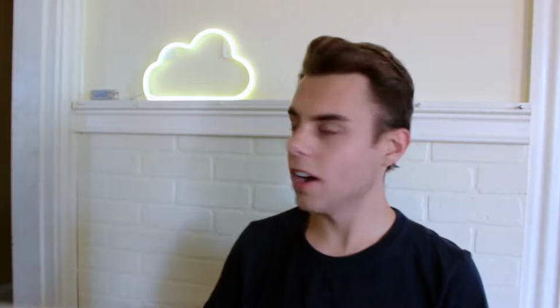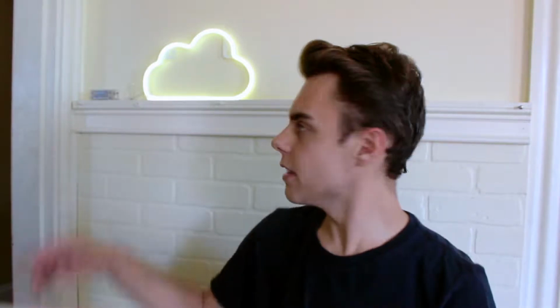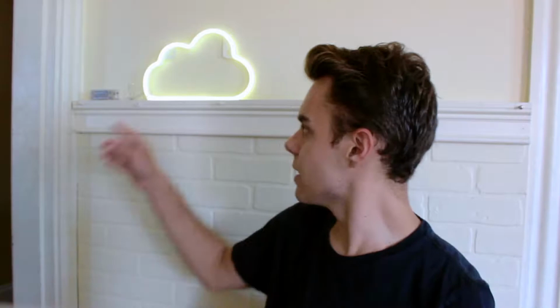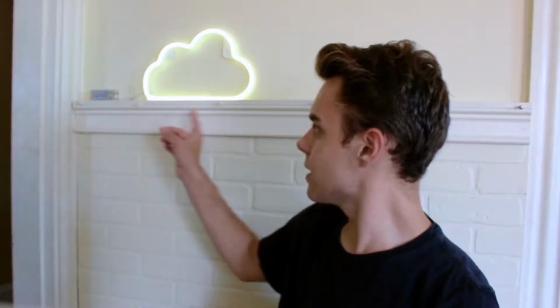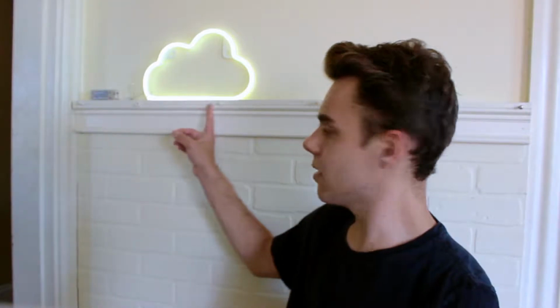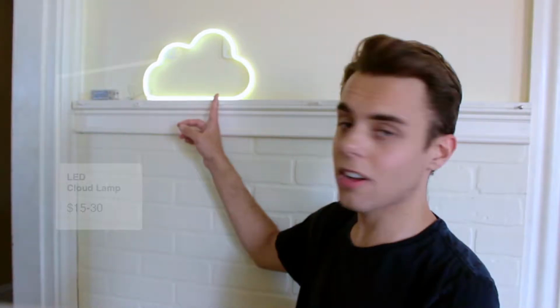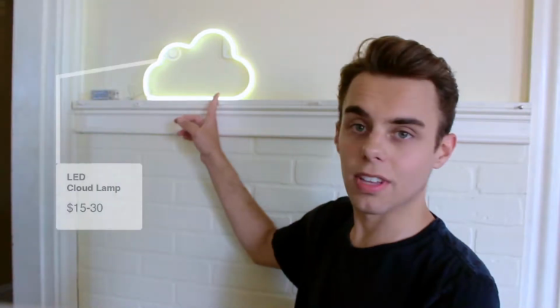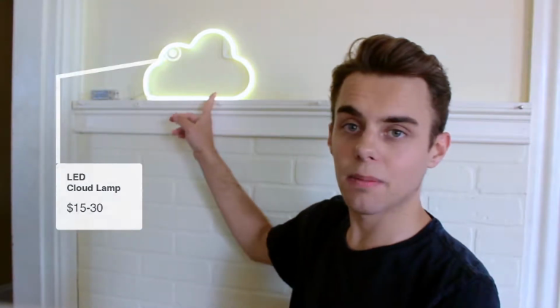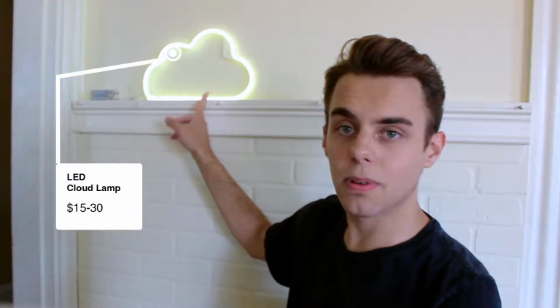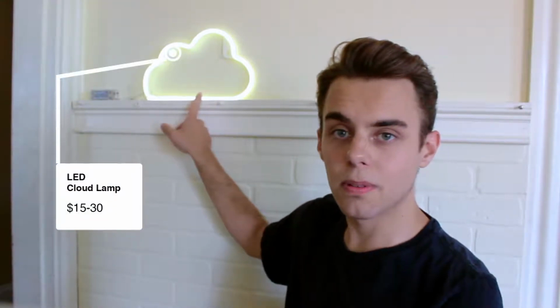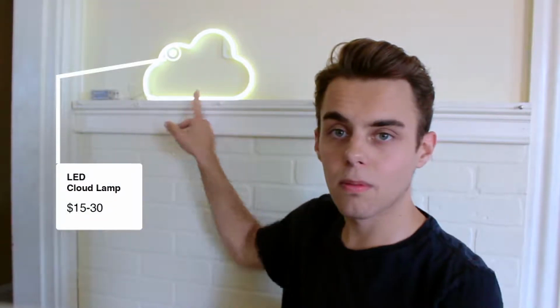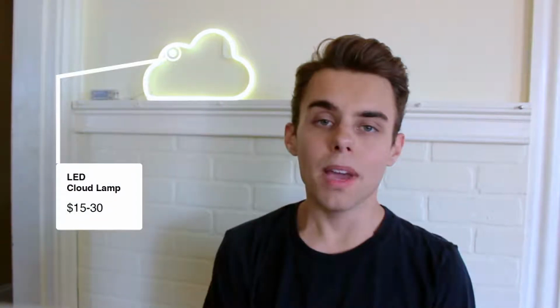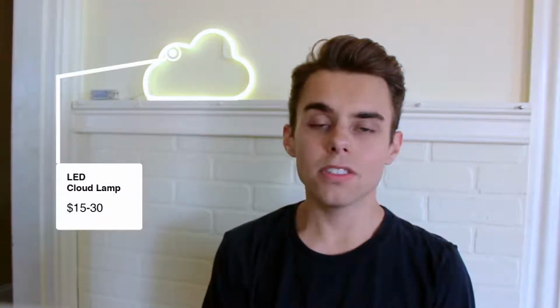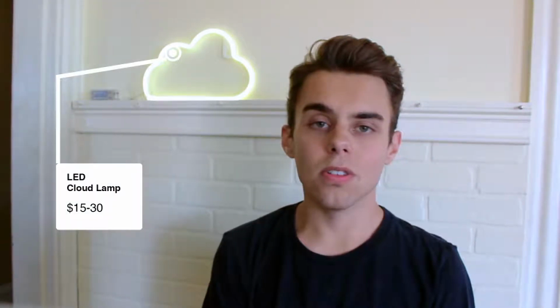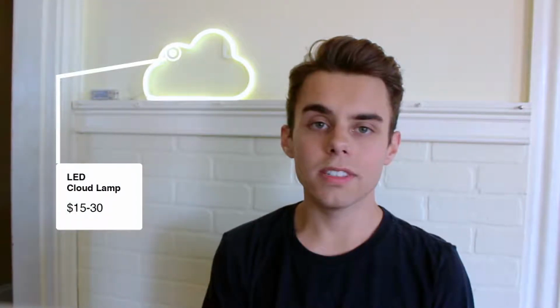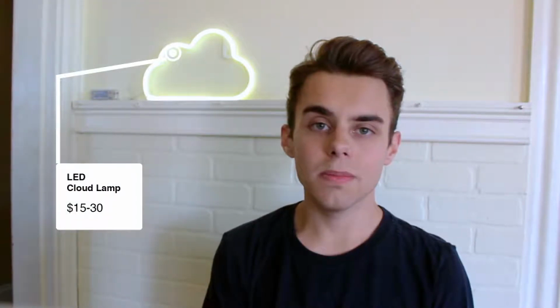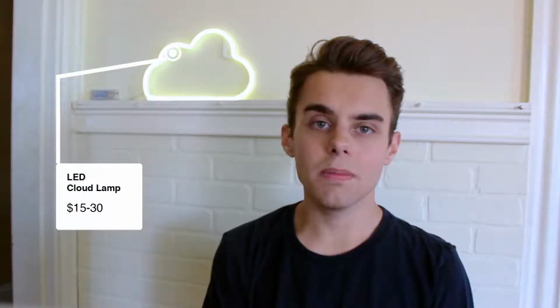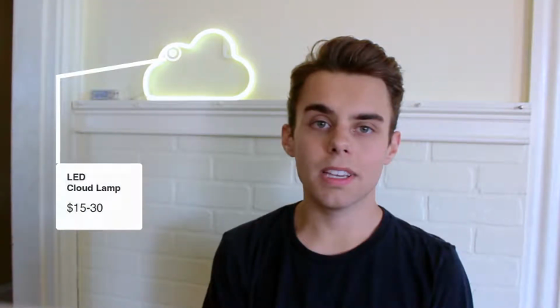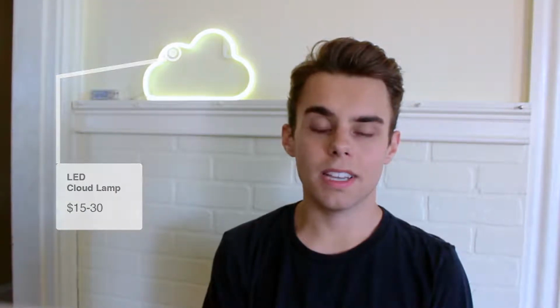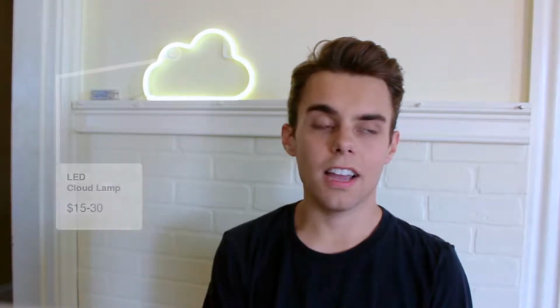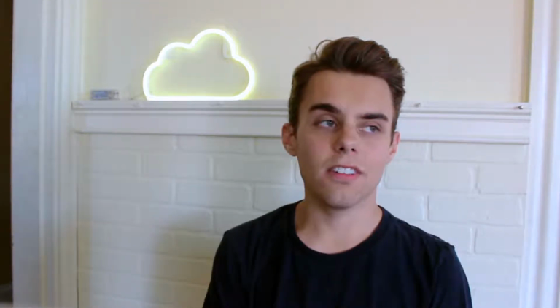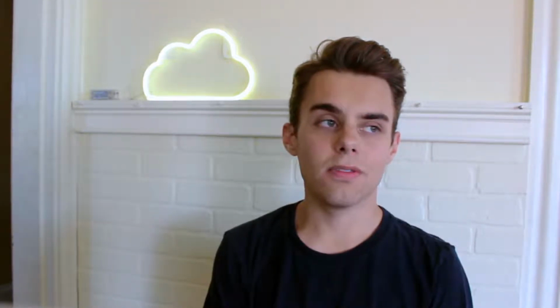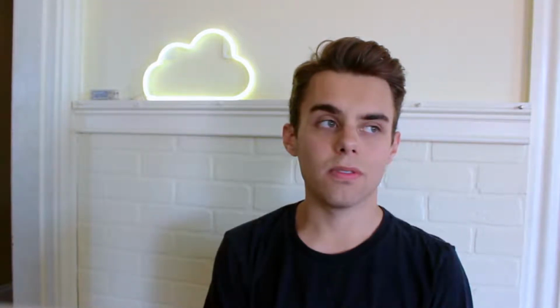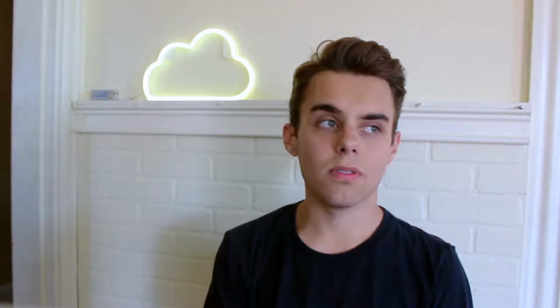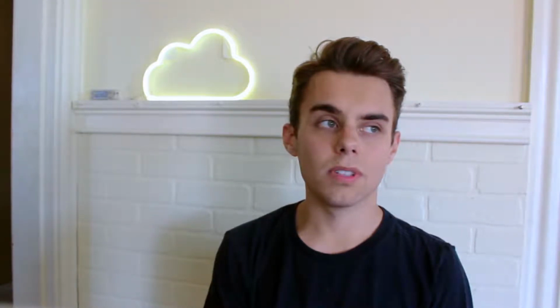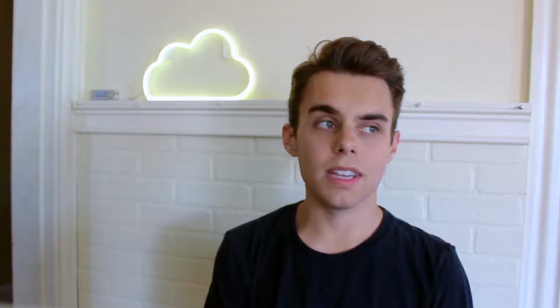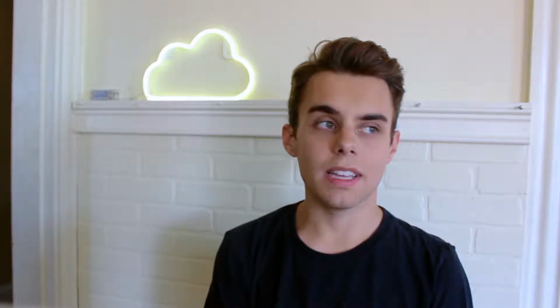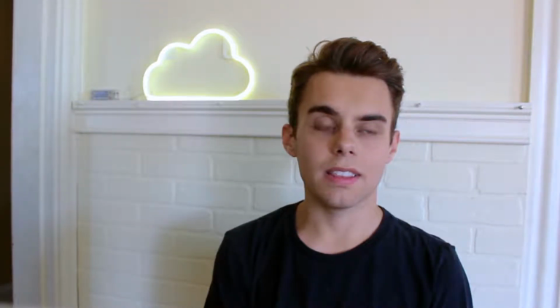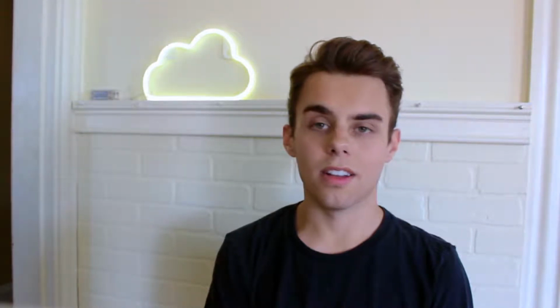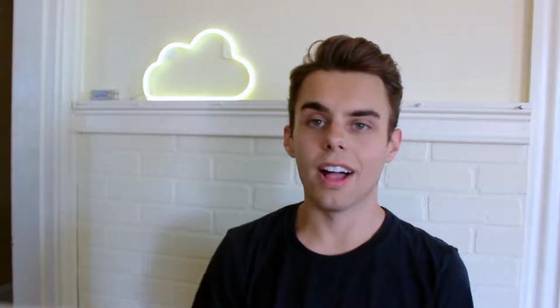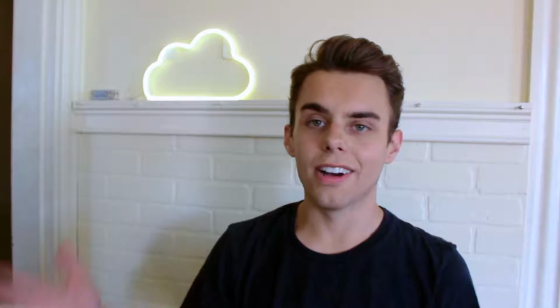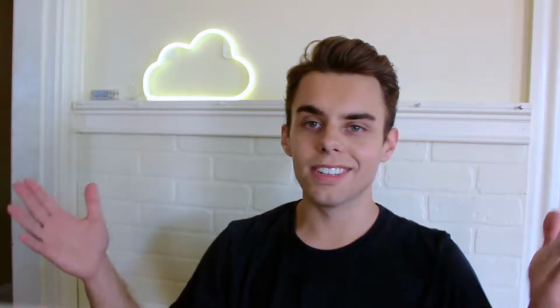I got this cloud lamp. It meant a lot to me because it kind of was like a cloud — it's a cloud light and it's up in the sky.